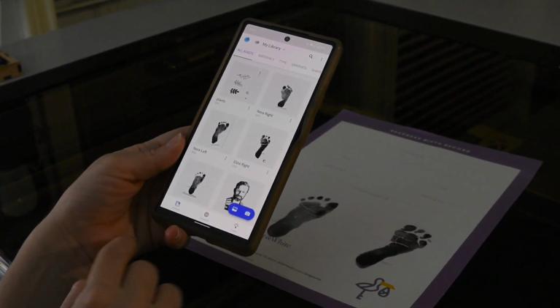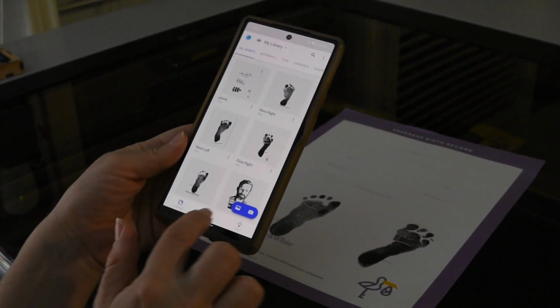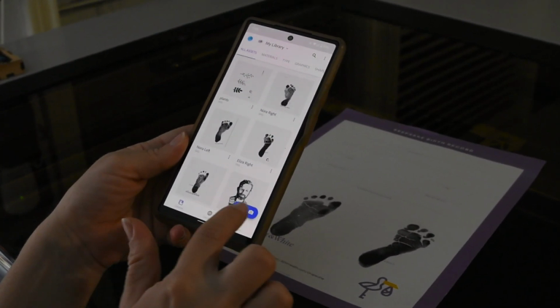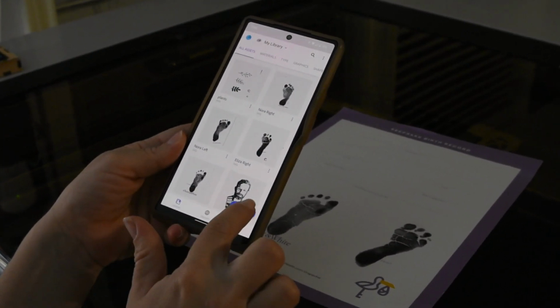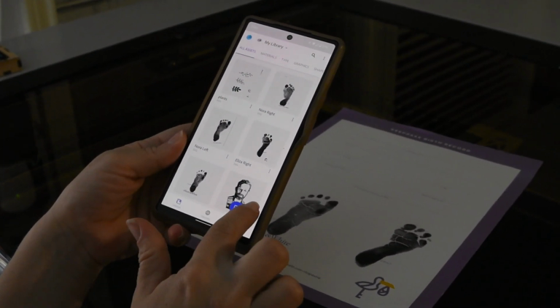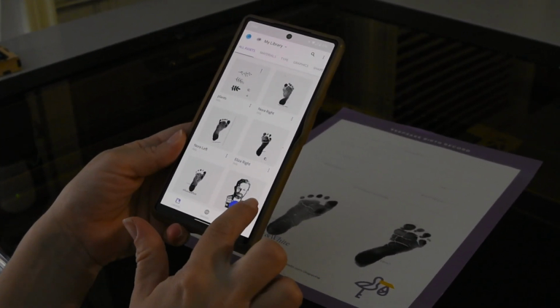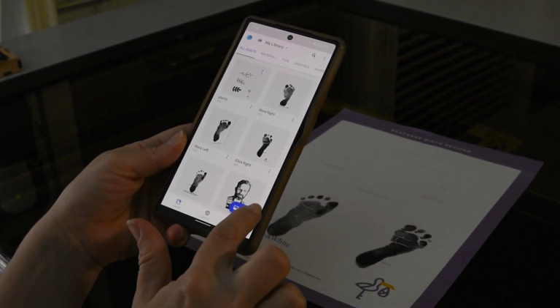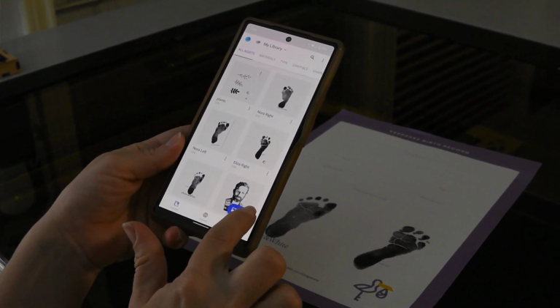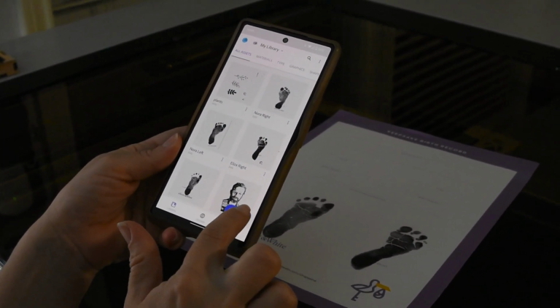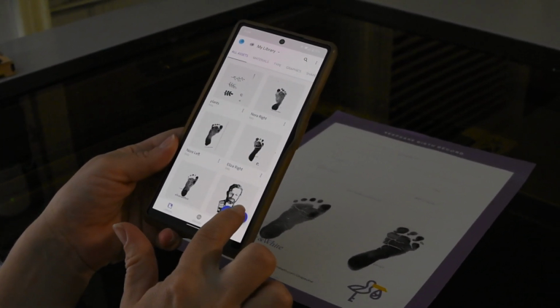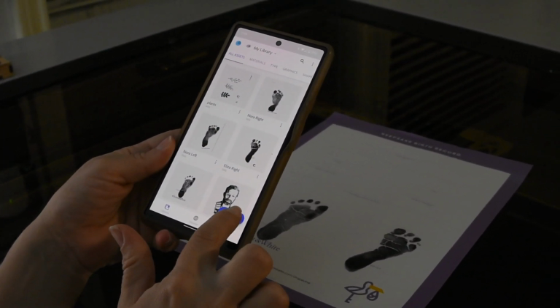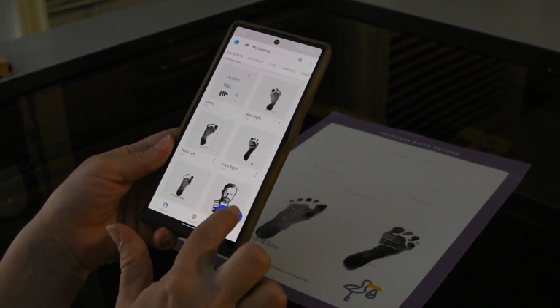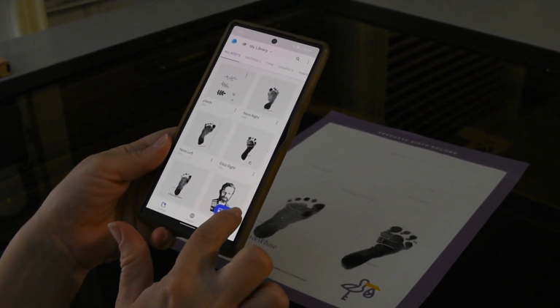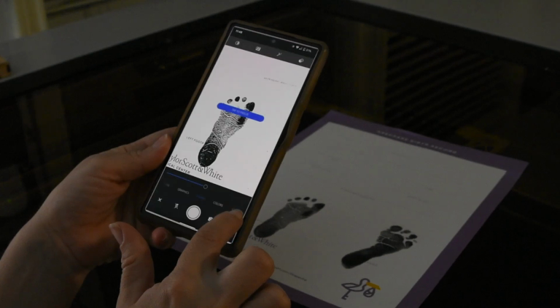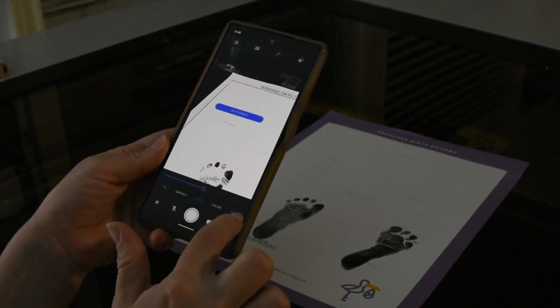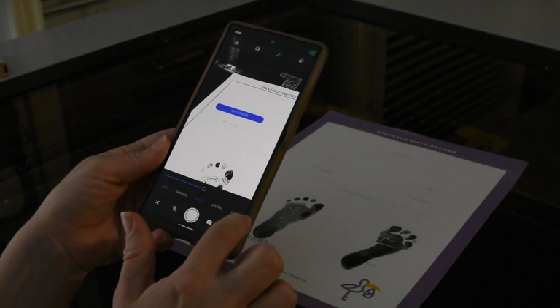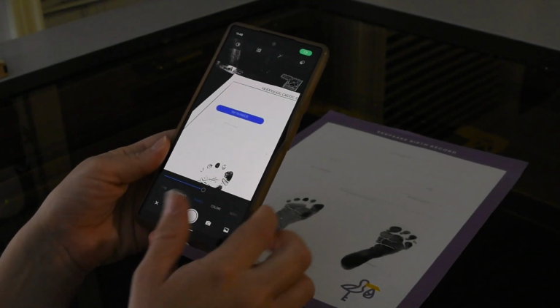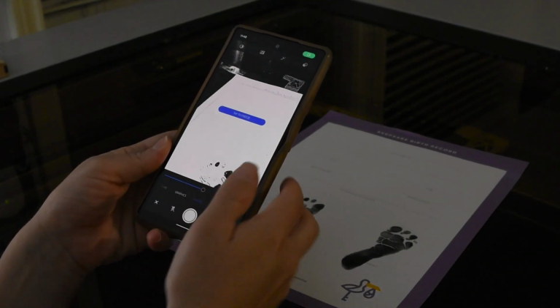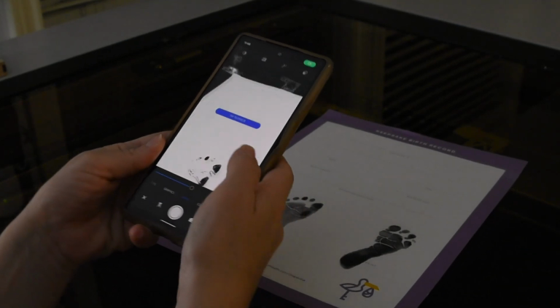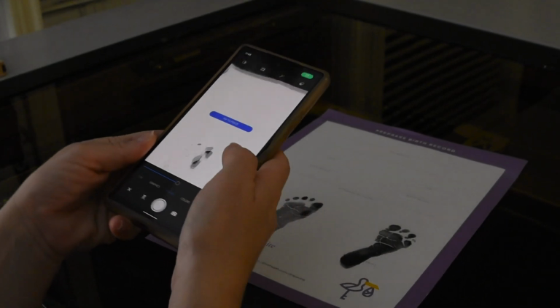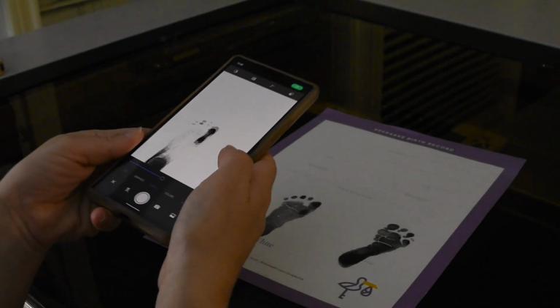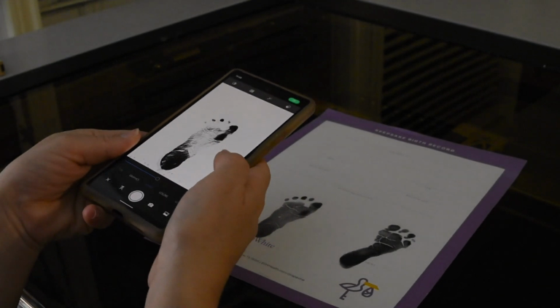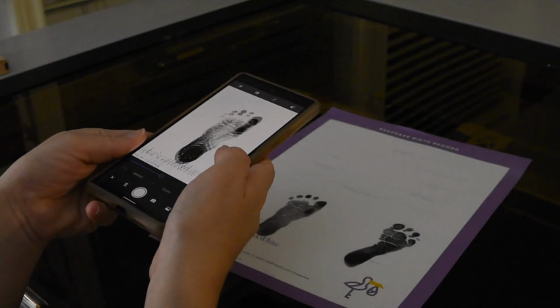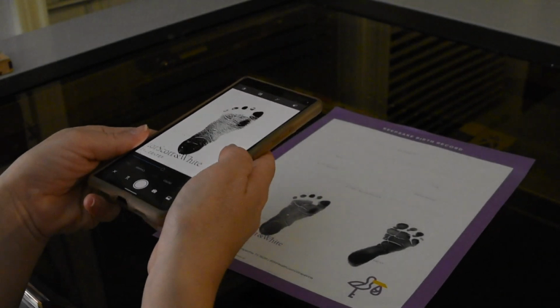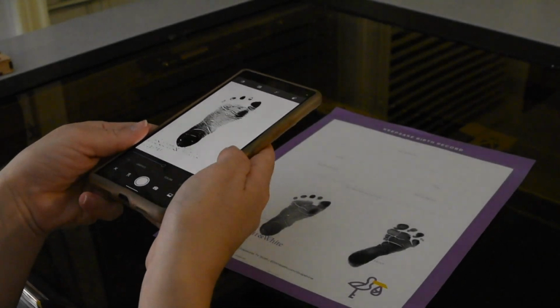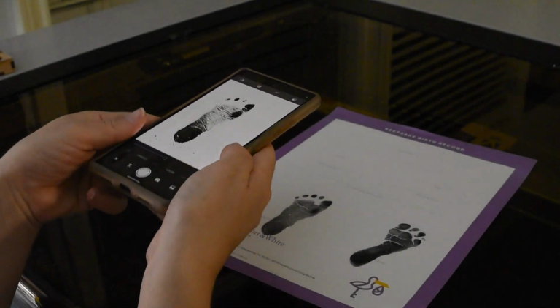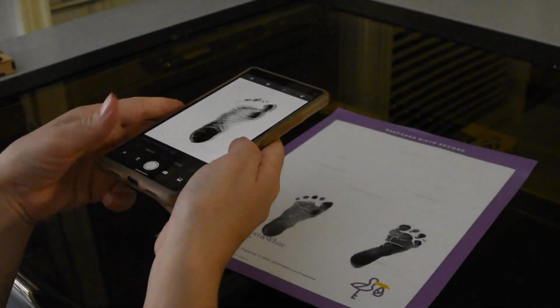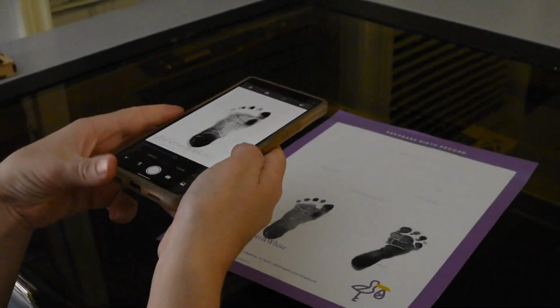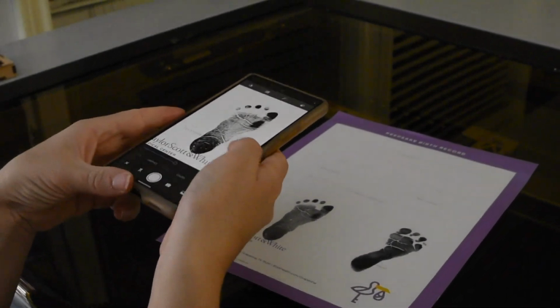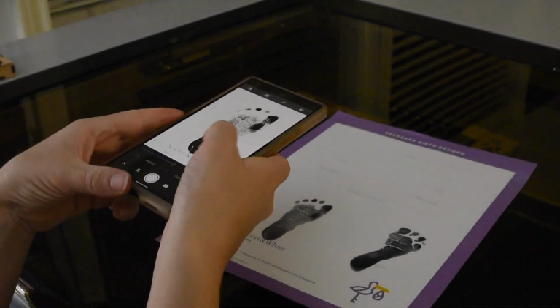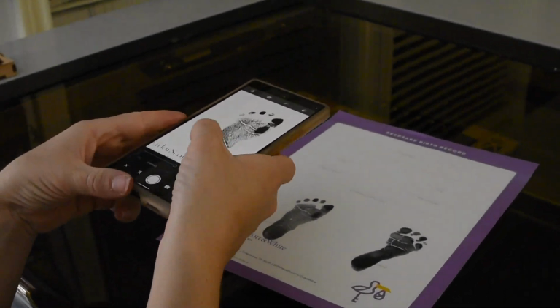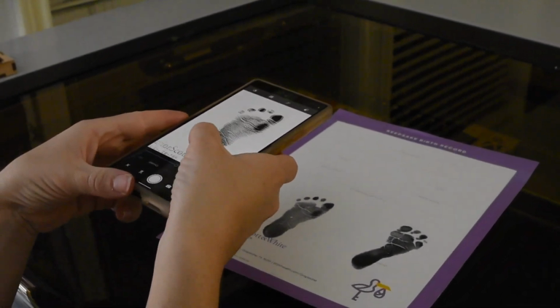Hello! Today I'm going to be showing you how to engrave photos of footprints onto wood.